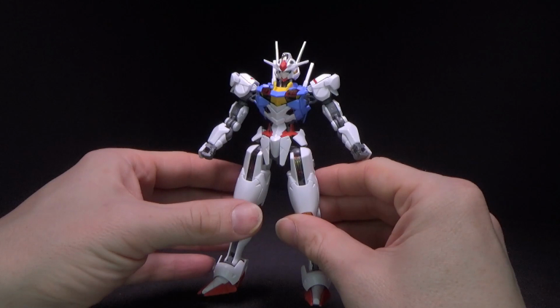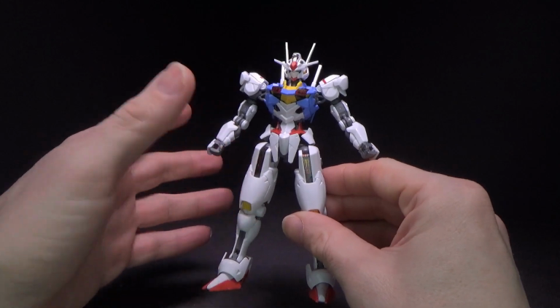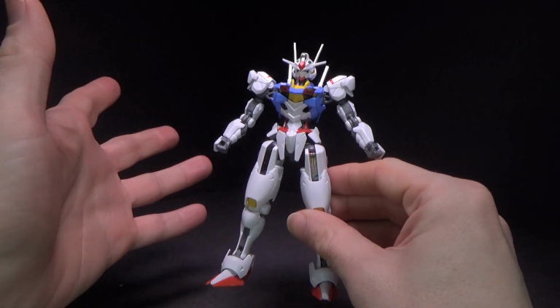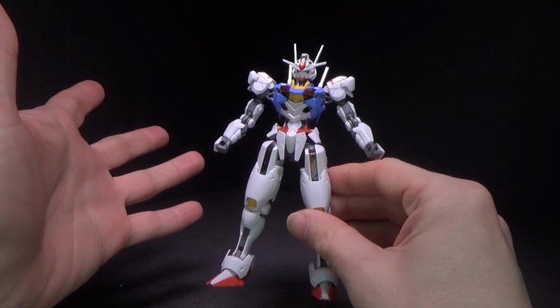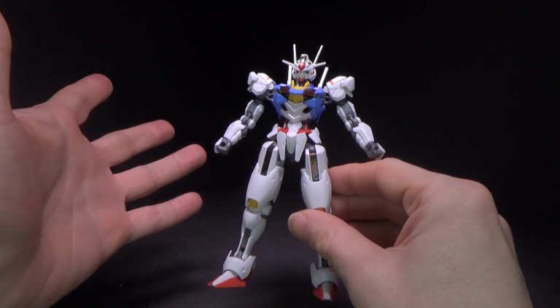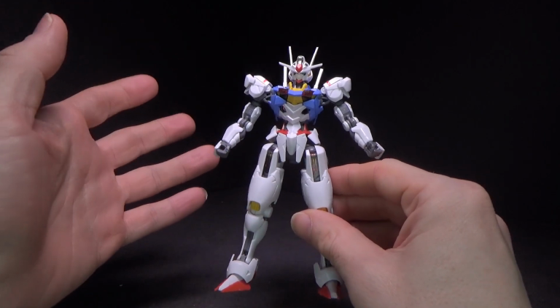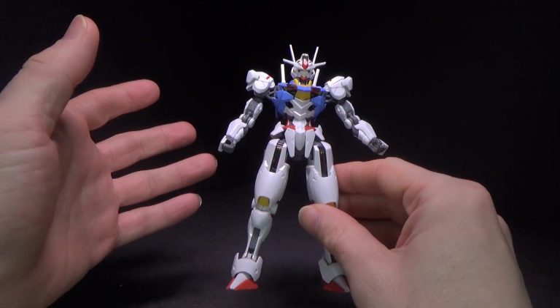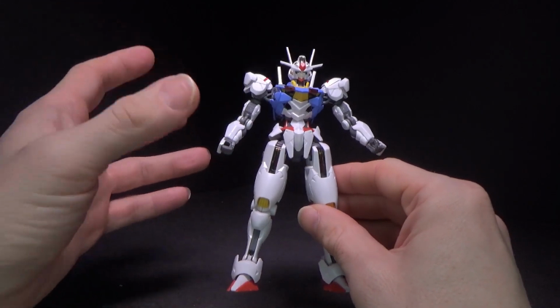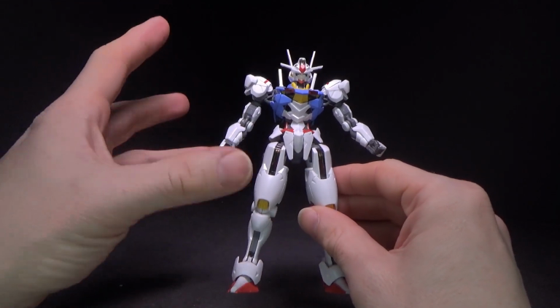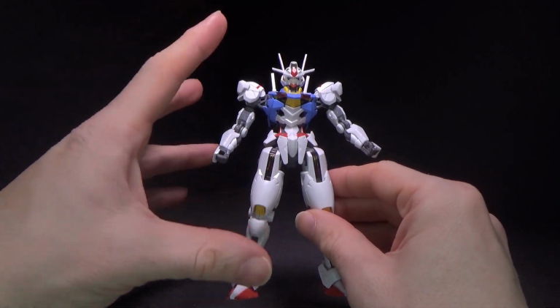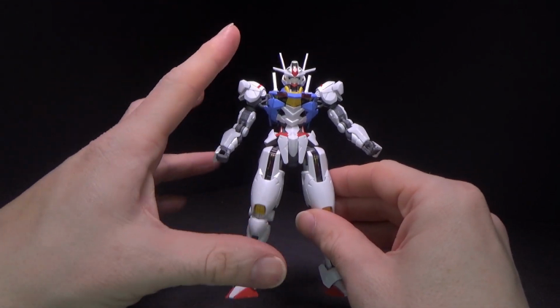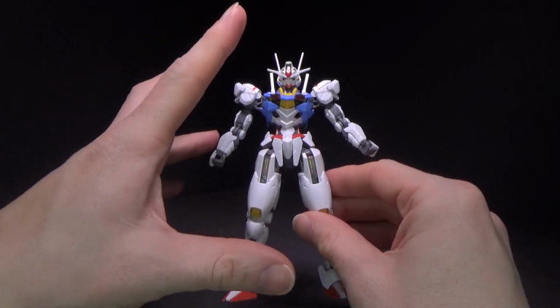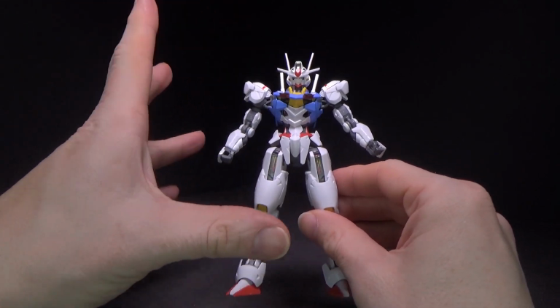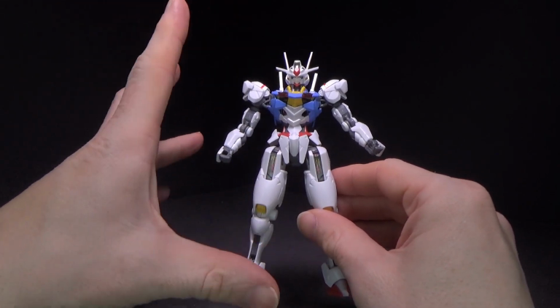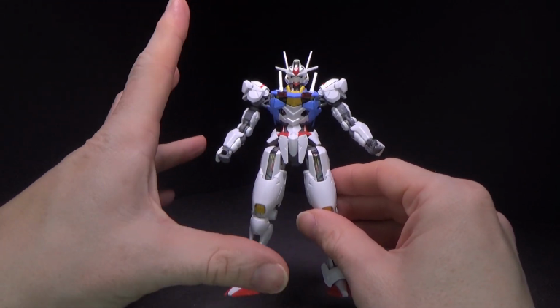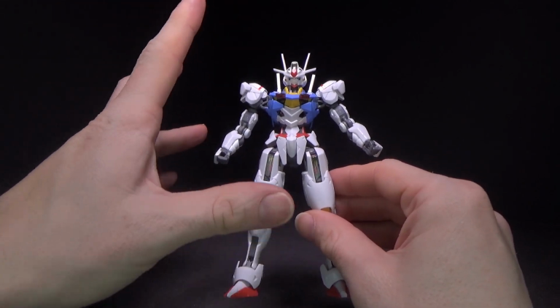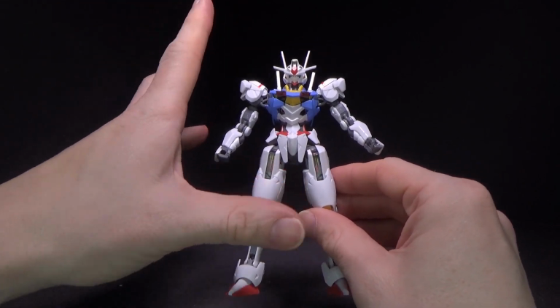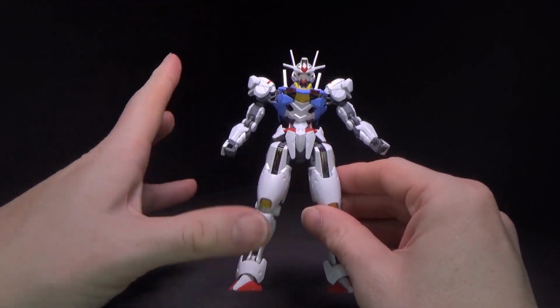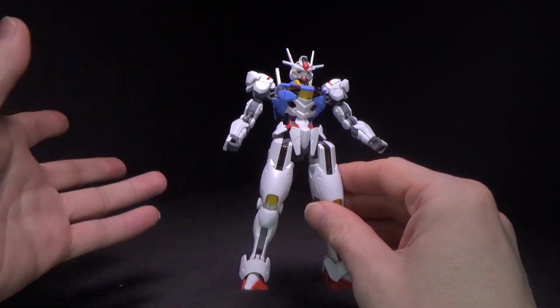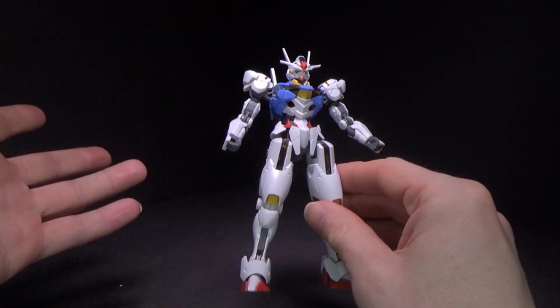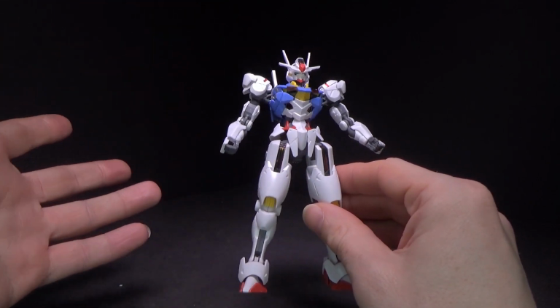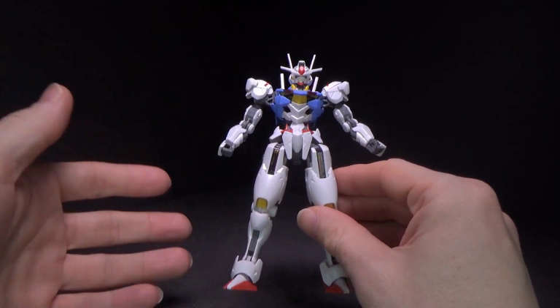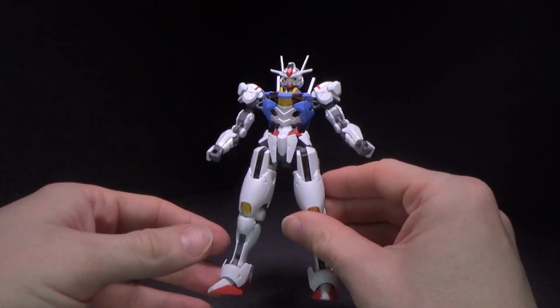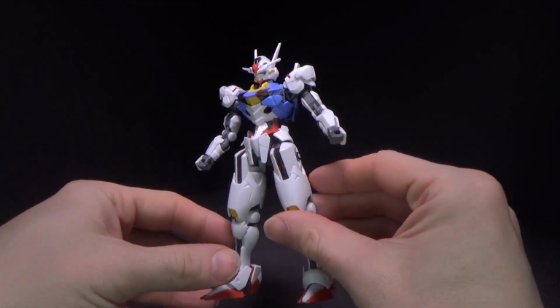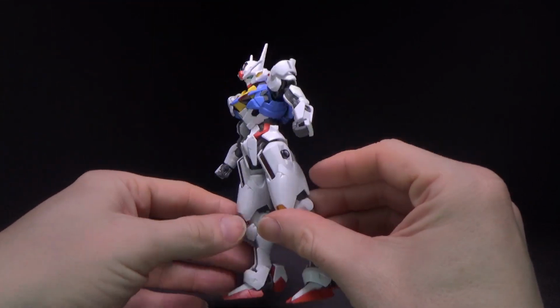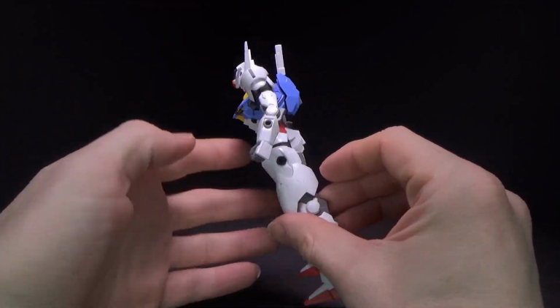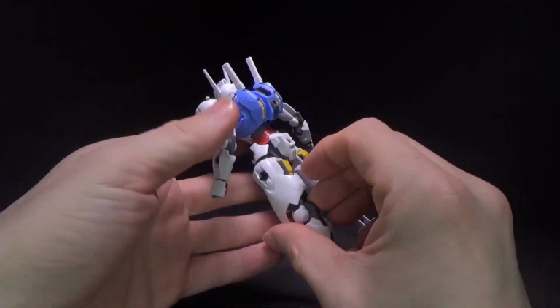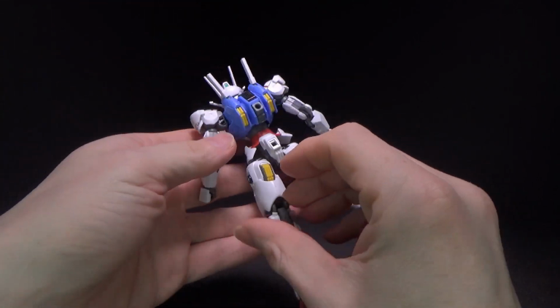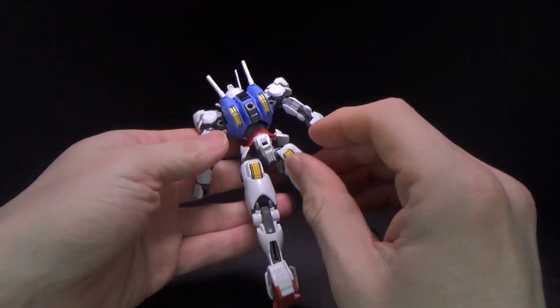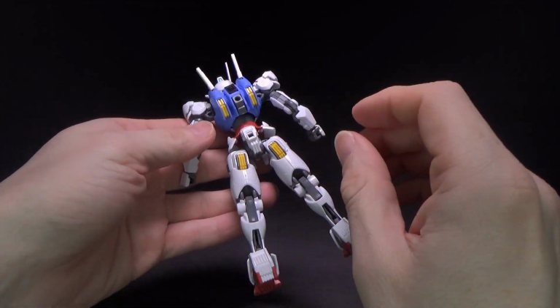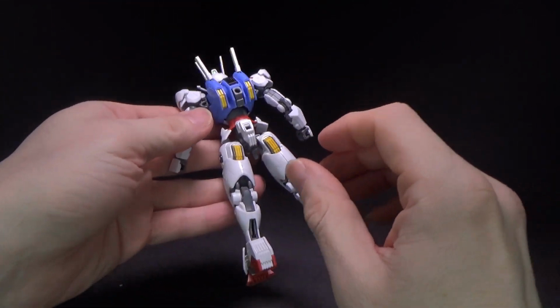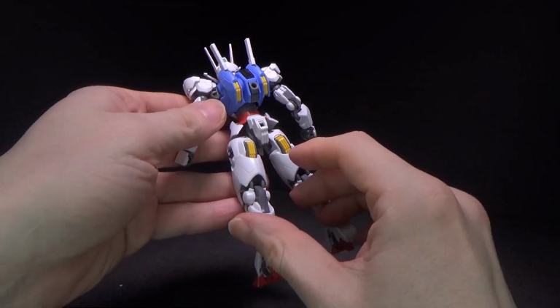Some people say the proportions are a little weird — the limbs should be longer. I think they're fine.